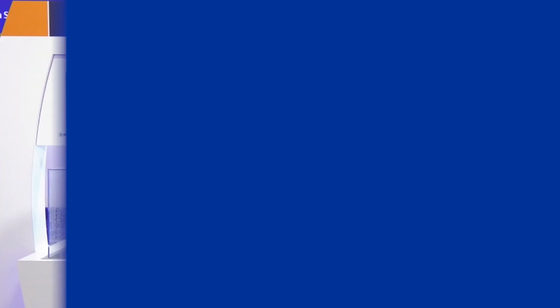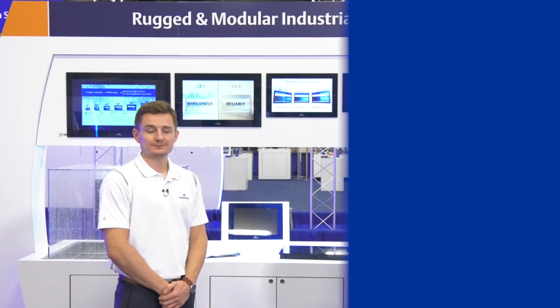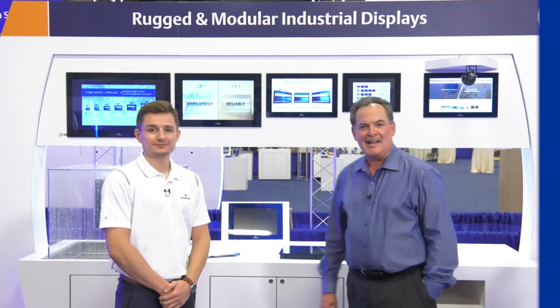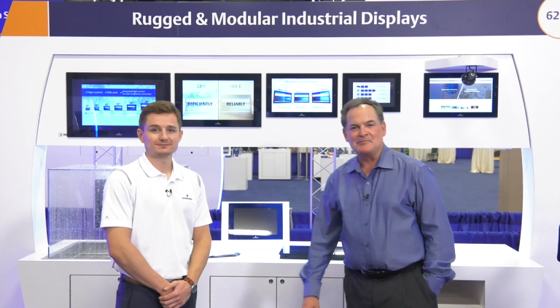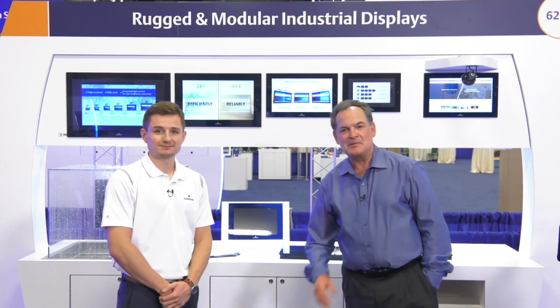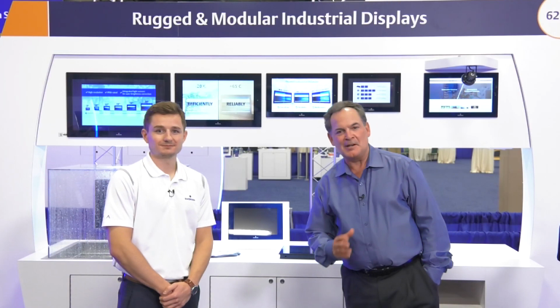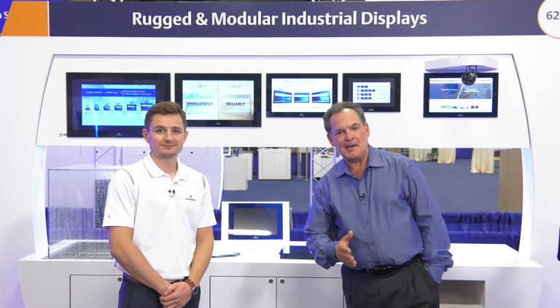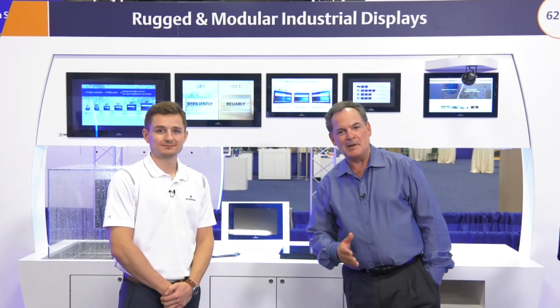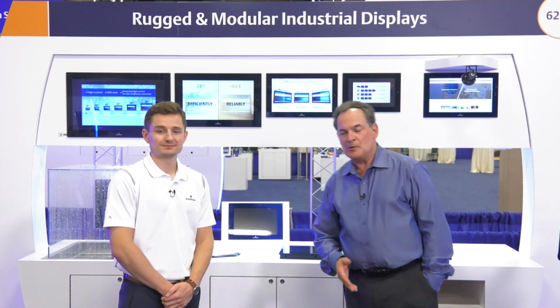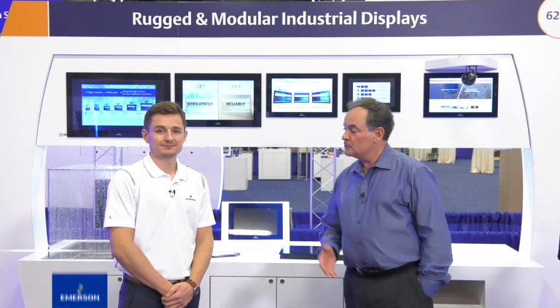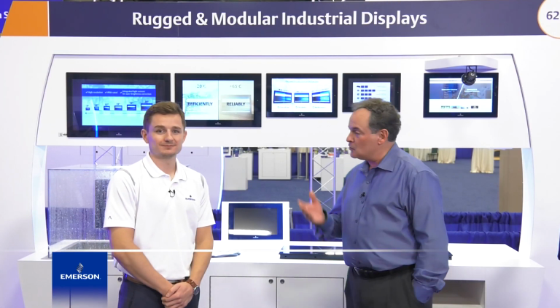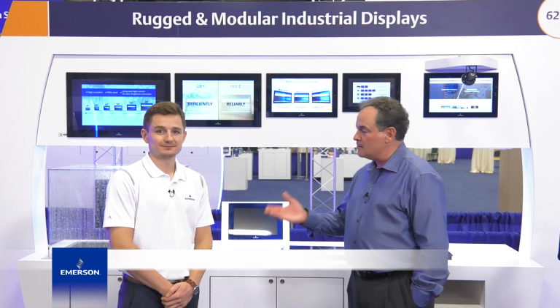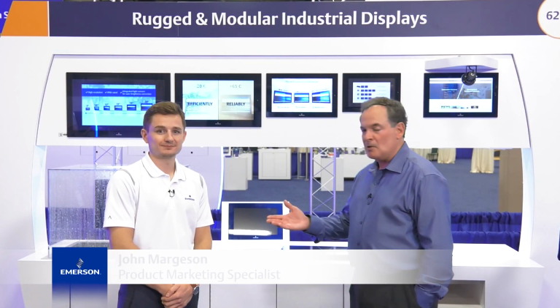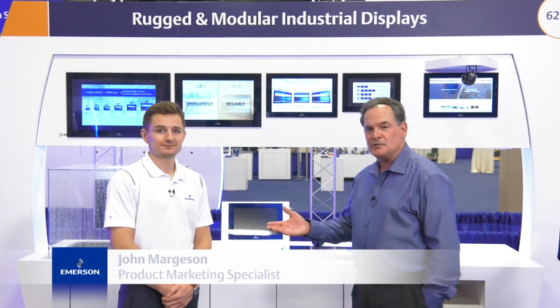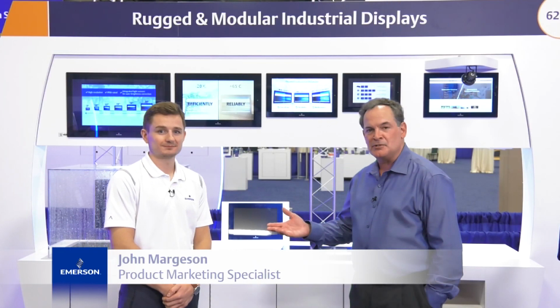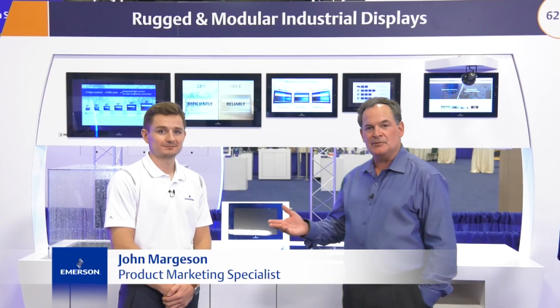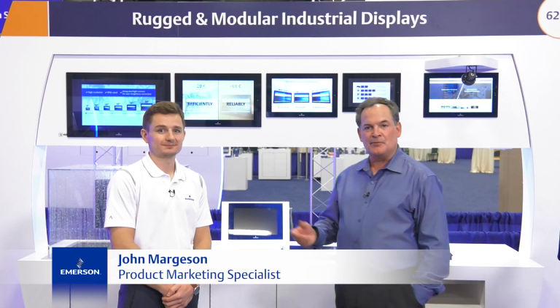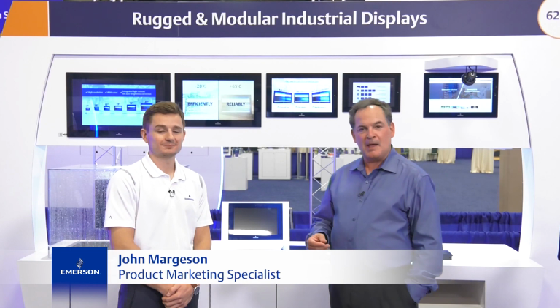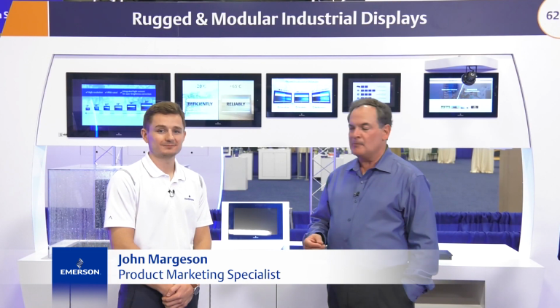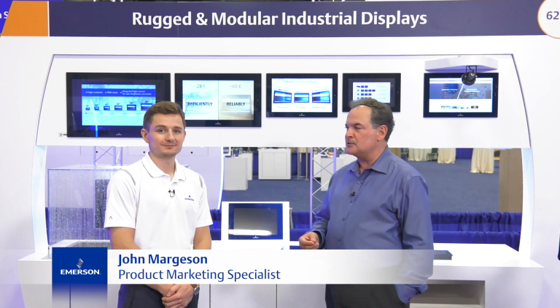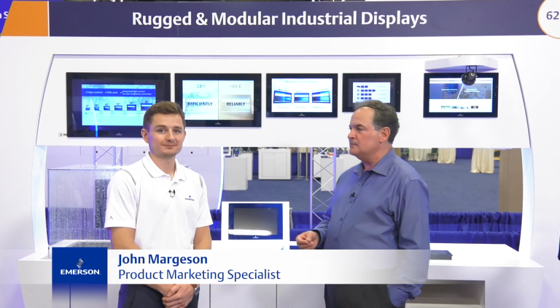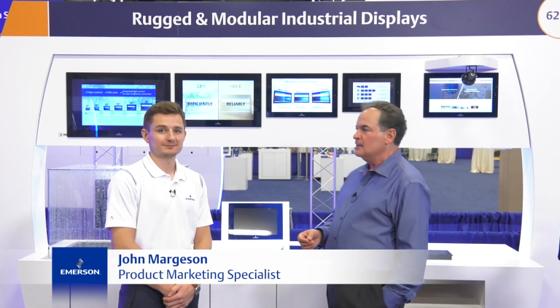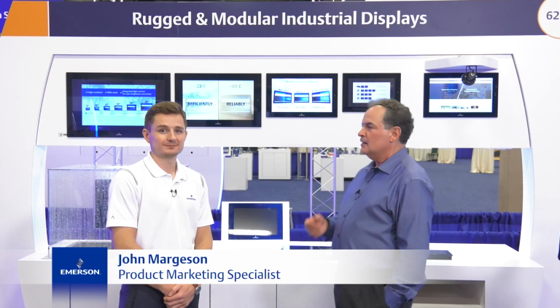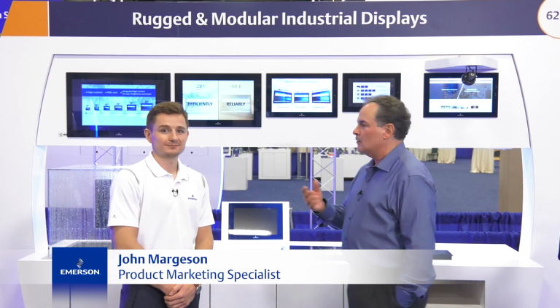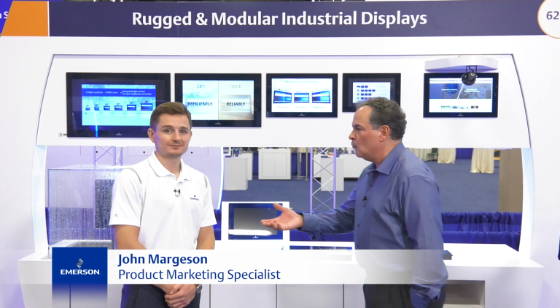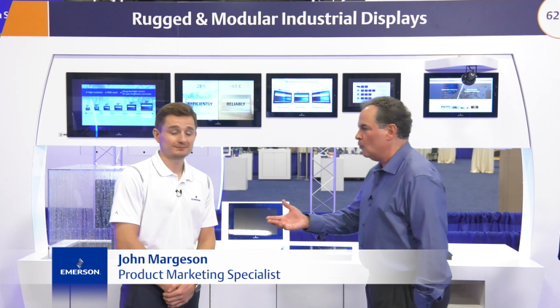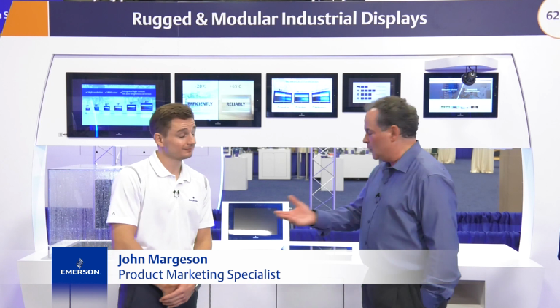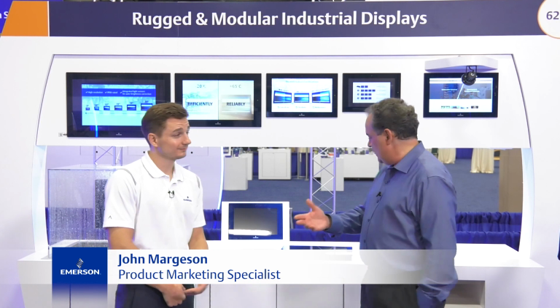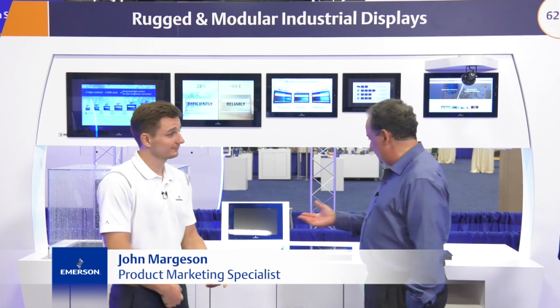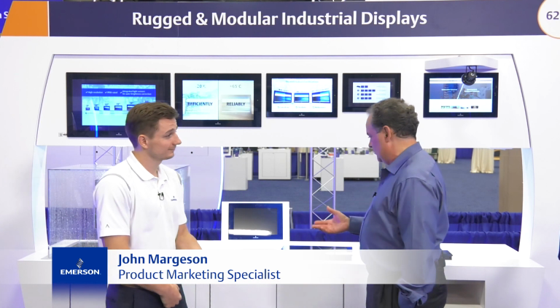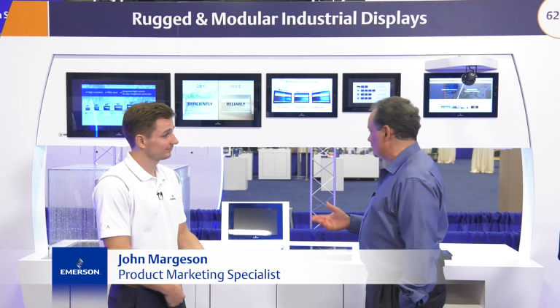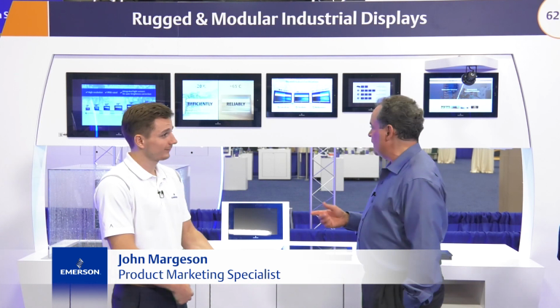Hi, I'm Chief Cunningham and I'm here with John Margeson from Emerson. What do we have here, John?